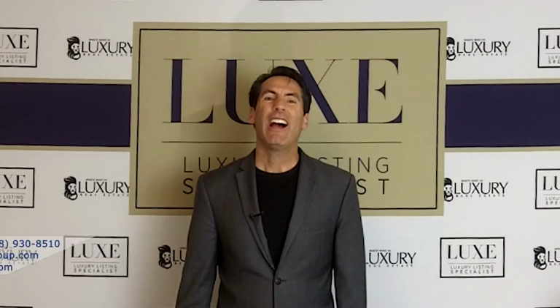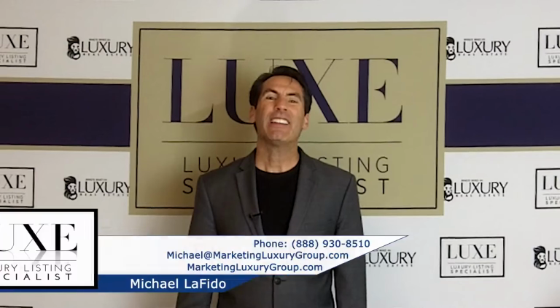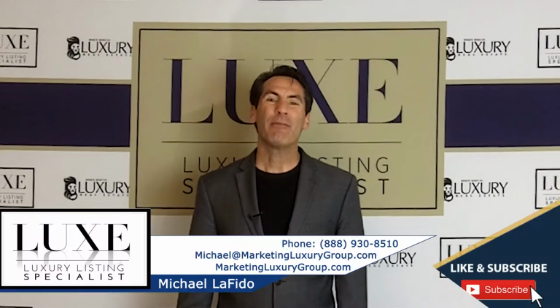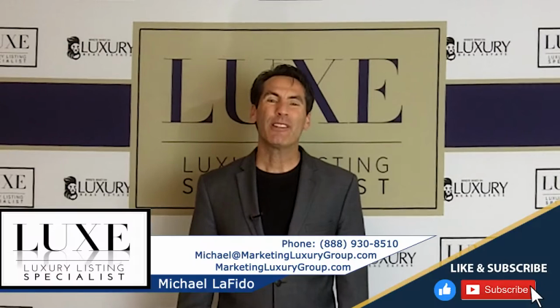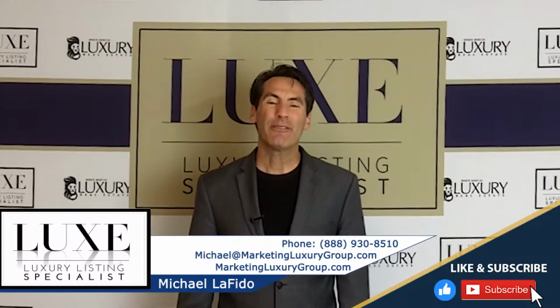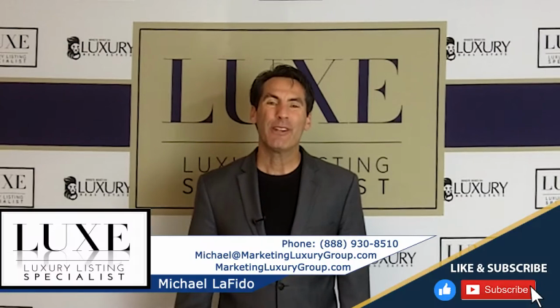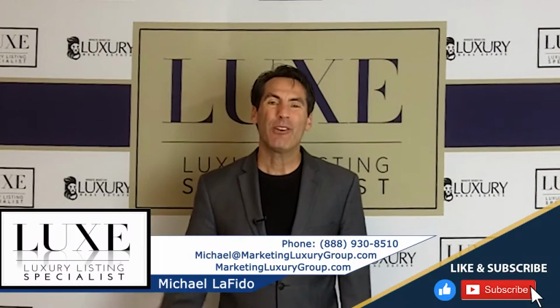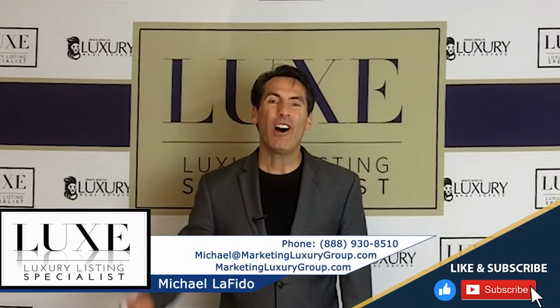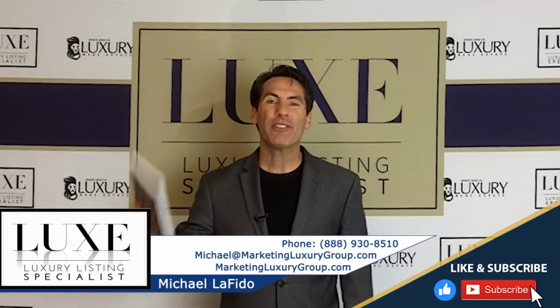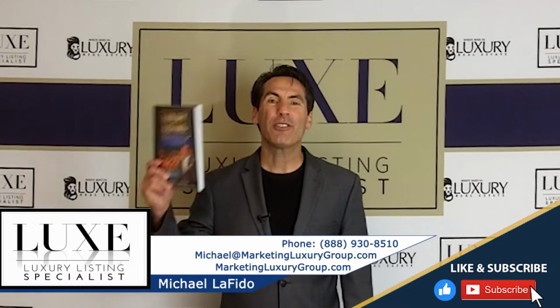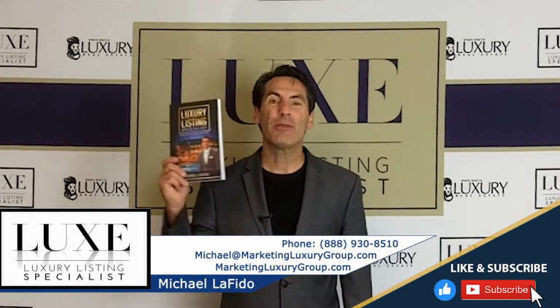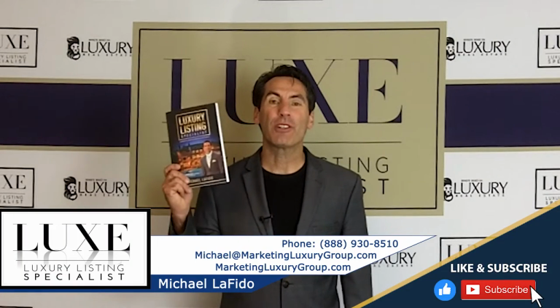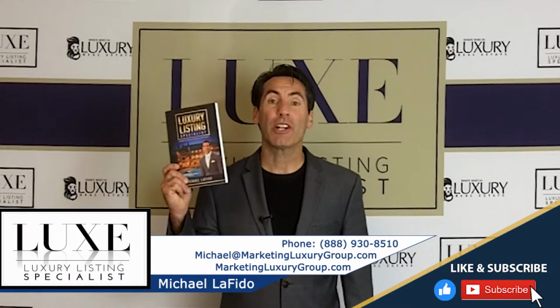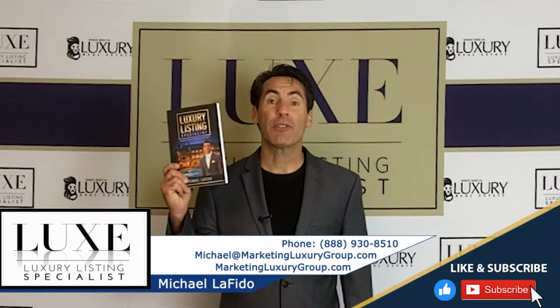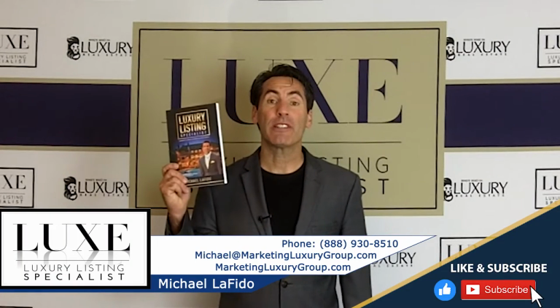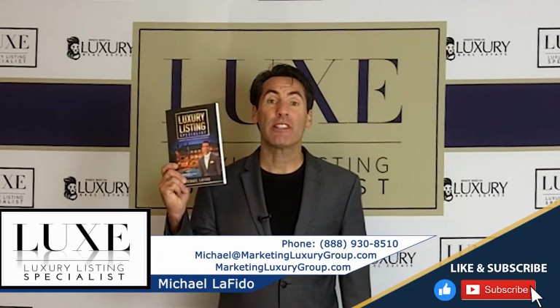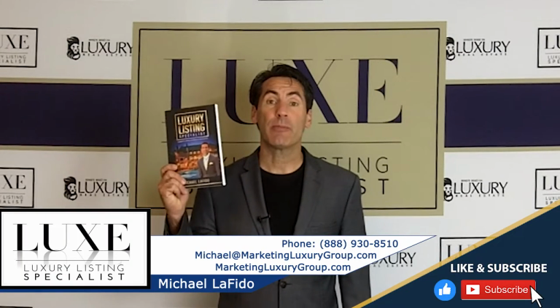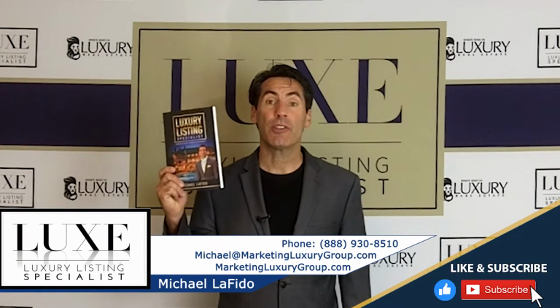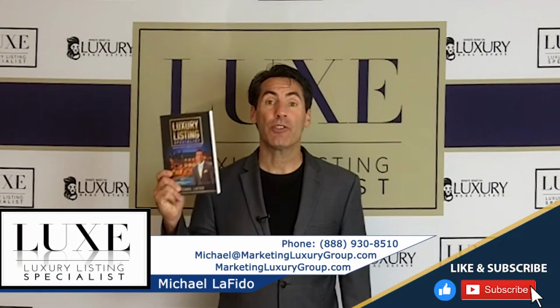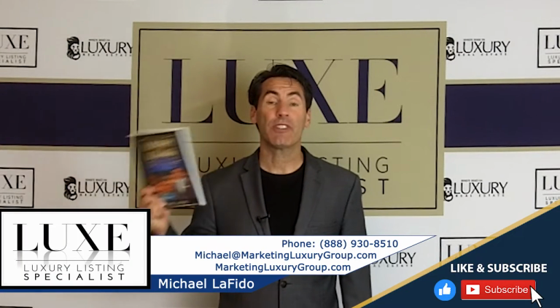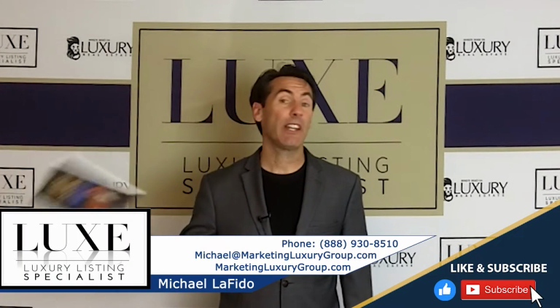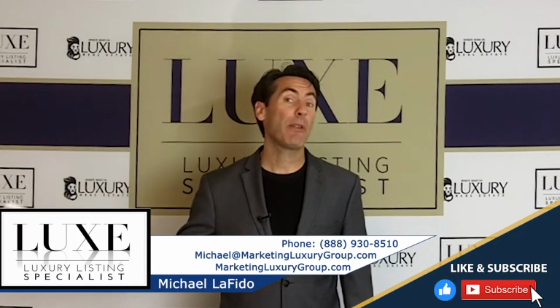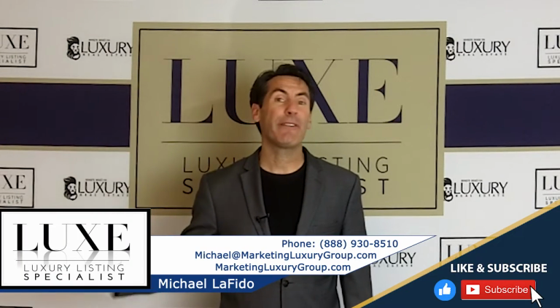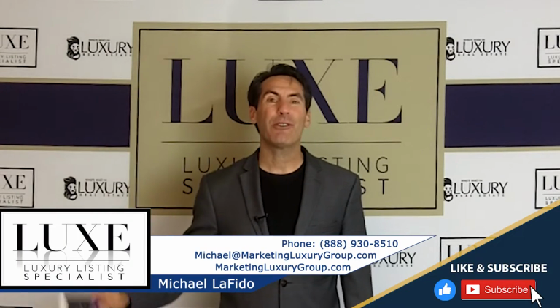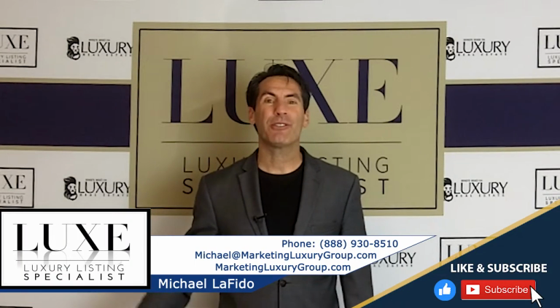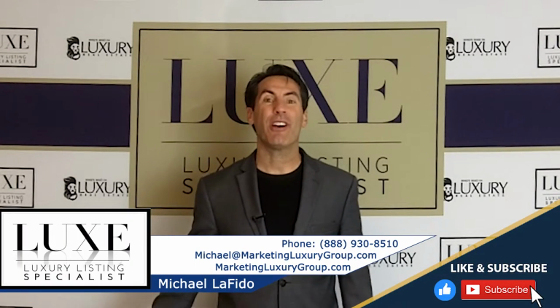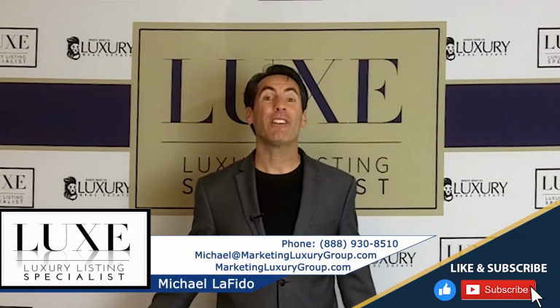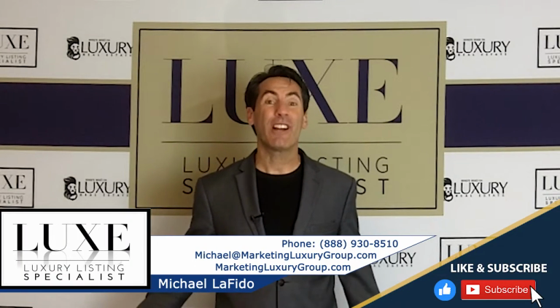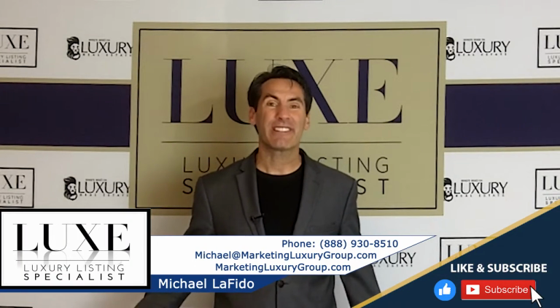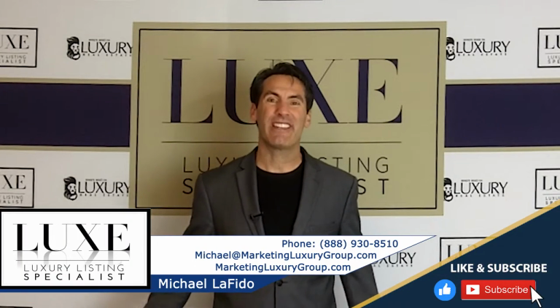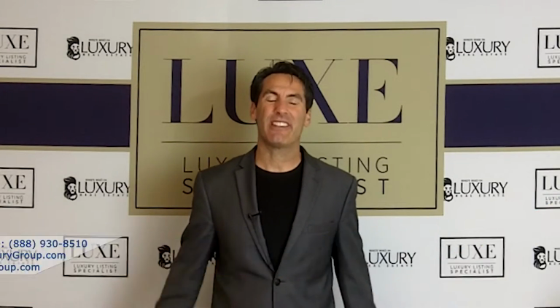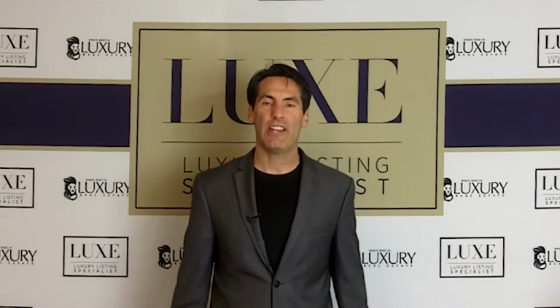Hi, it's Michael Lofito, author of the book Luxury Listing Specialist, and I'm the founder of the Lux designation.